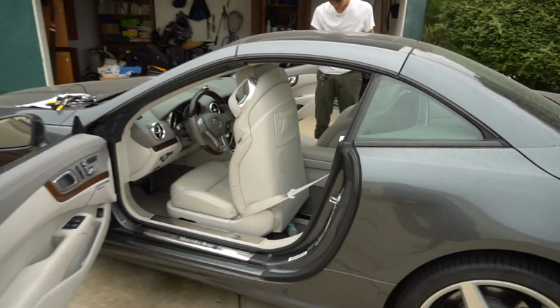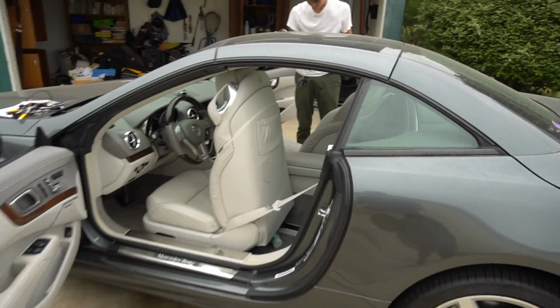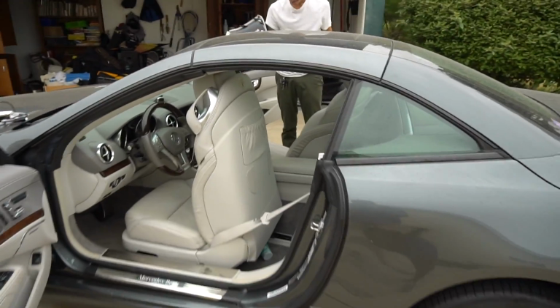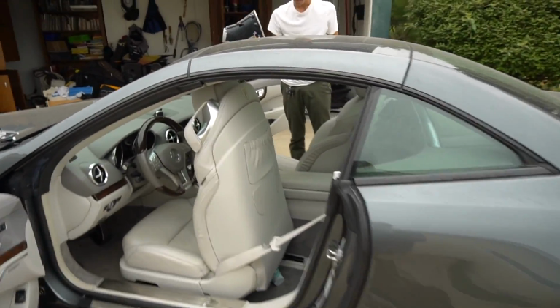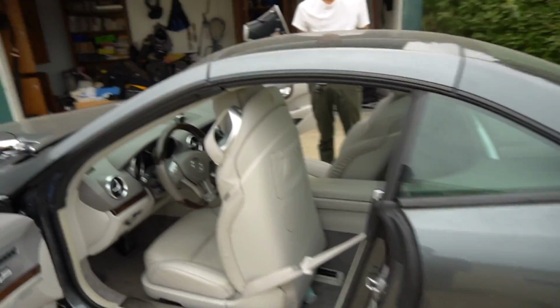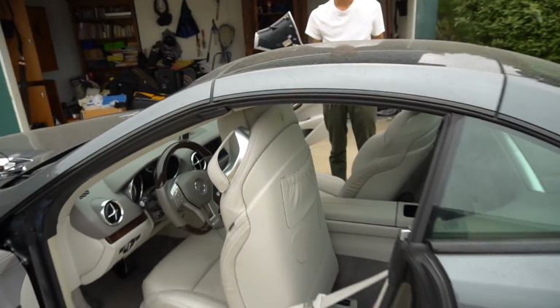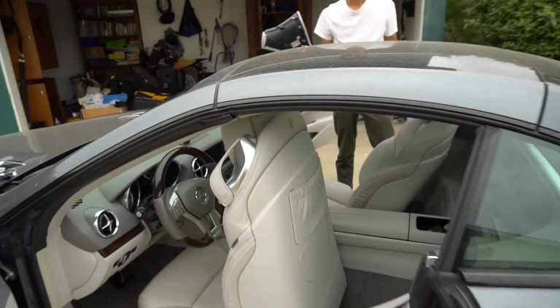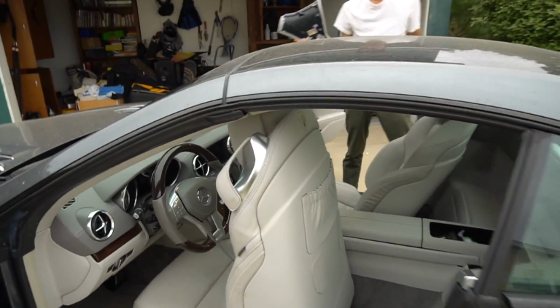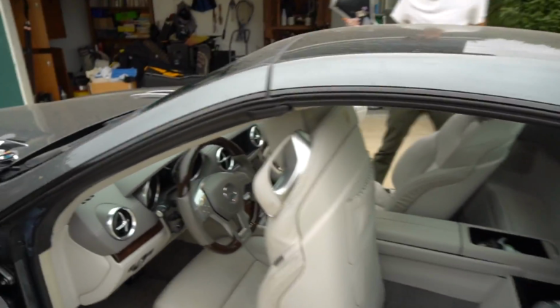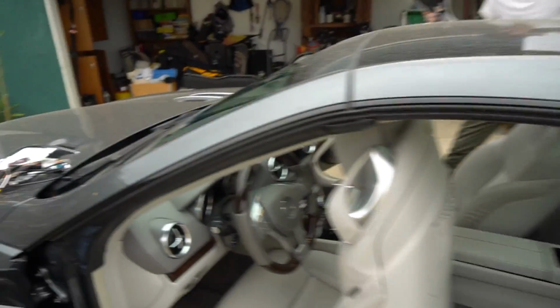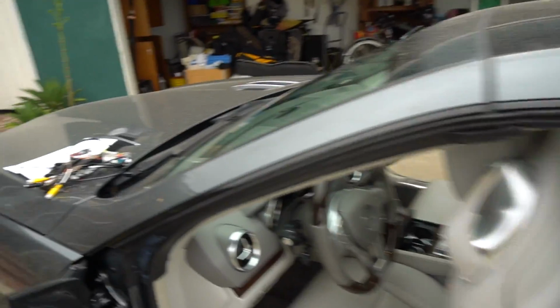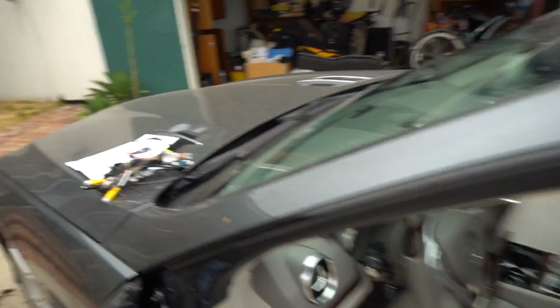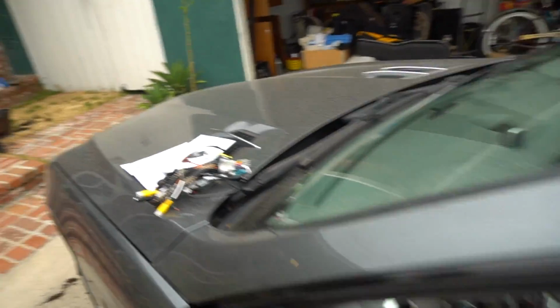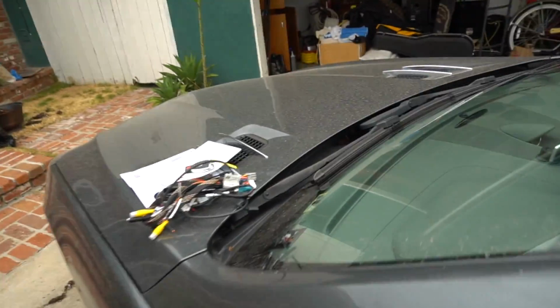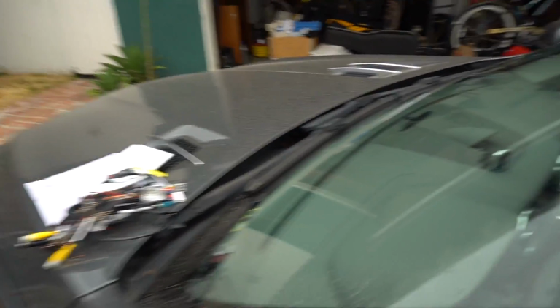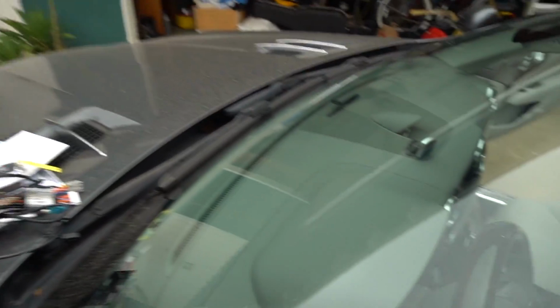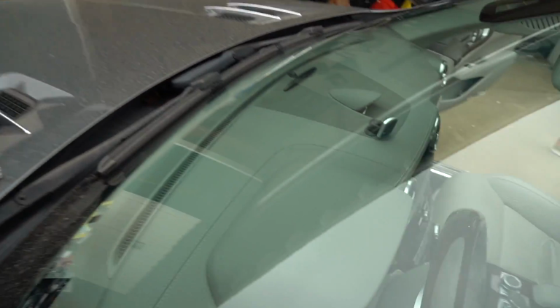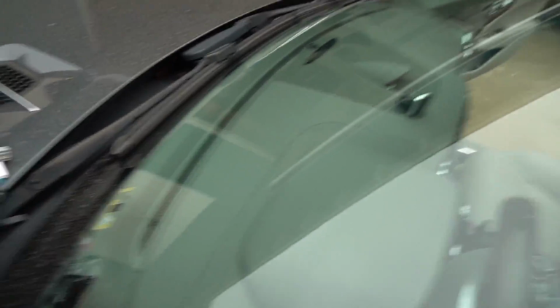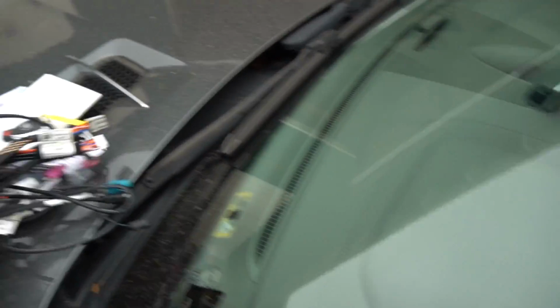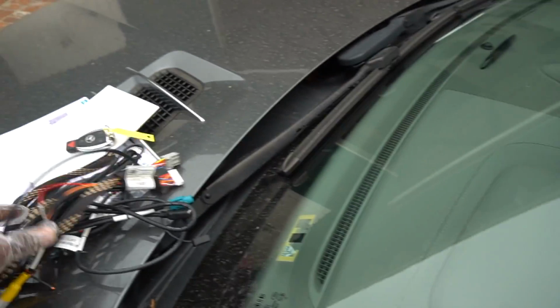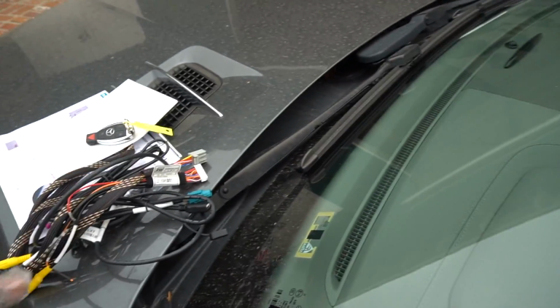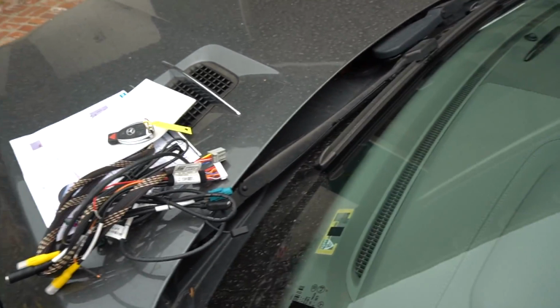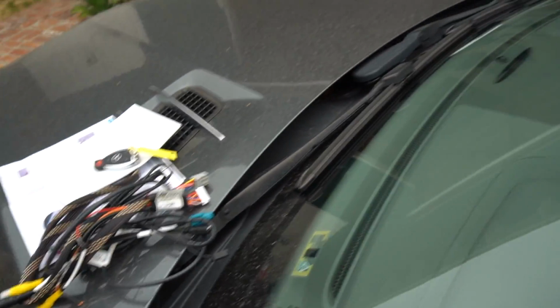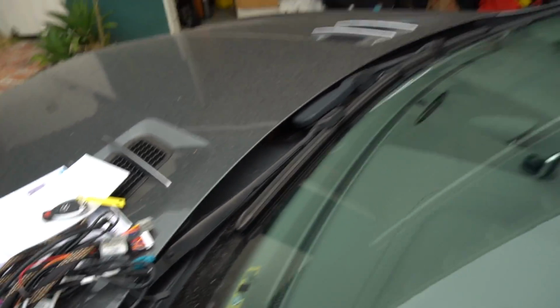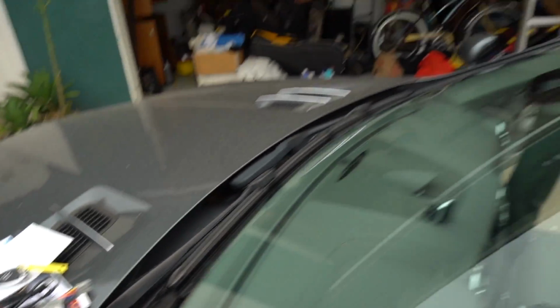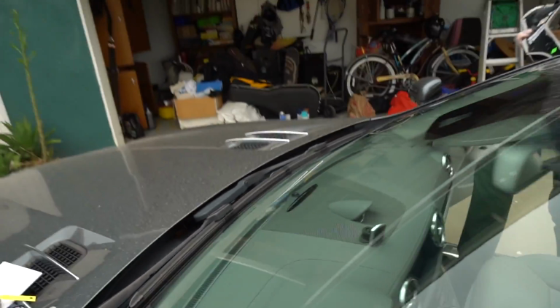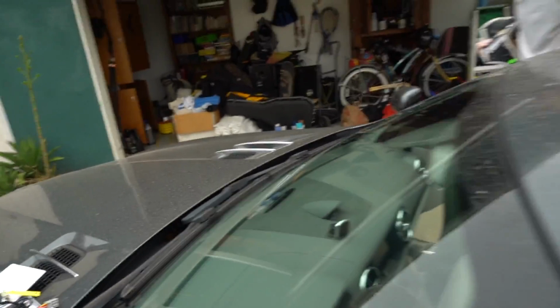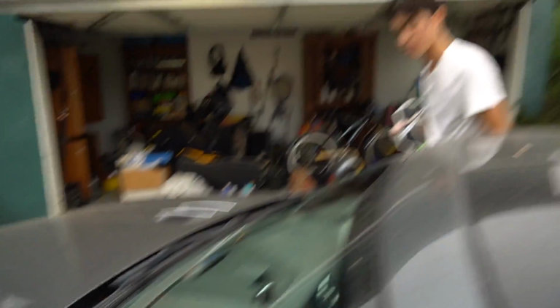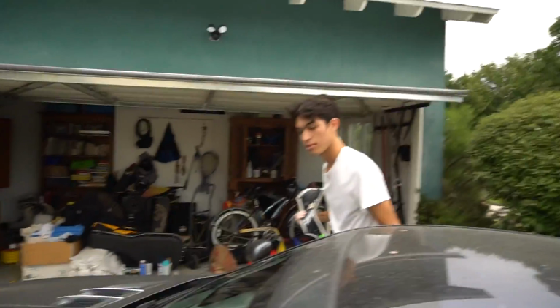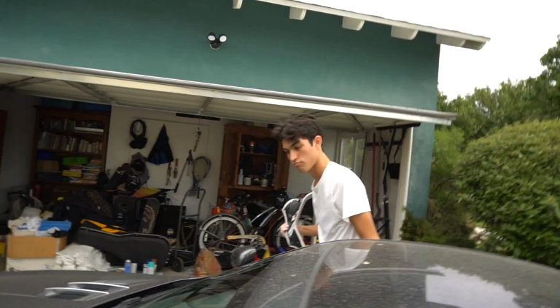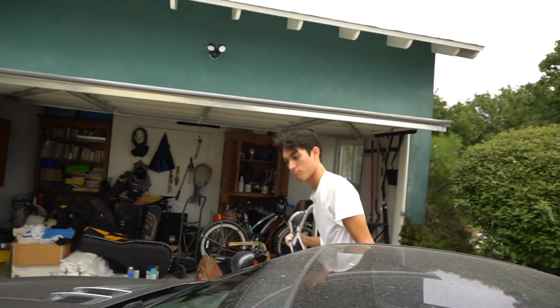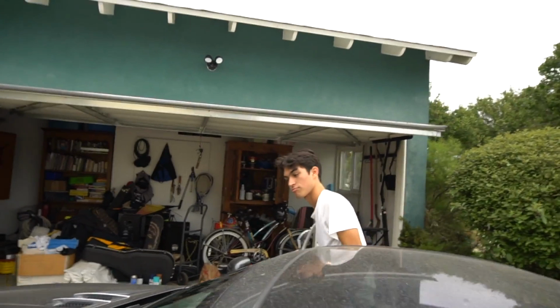Today we're going to be installing a CarPlay integrated module for an SL, but it pretty much applies to most new Mercedeses.